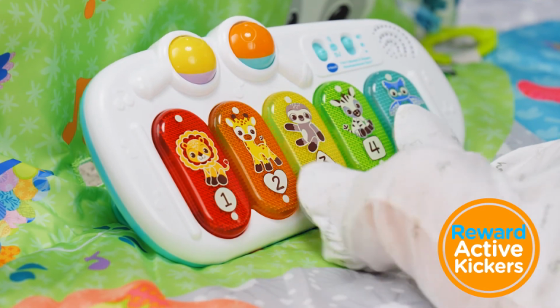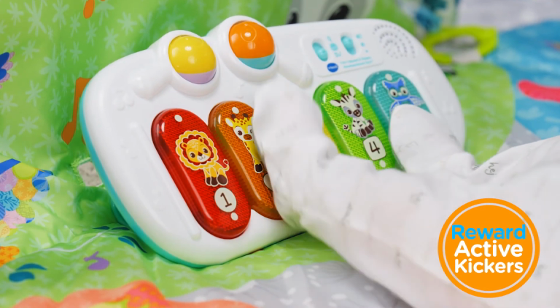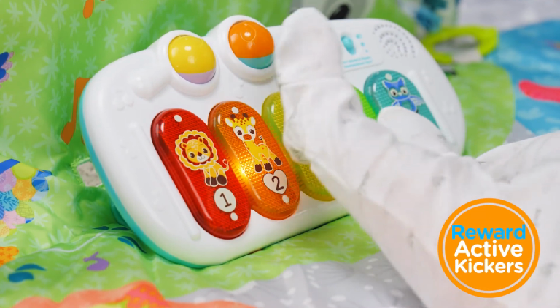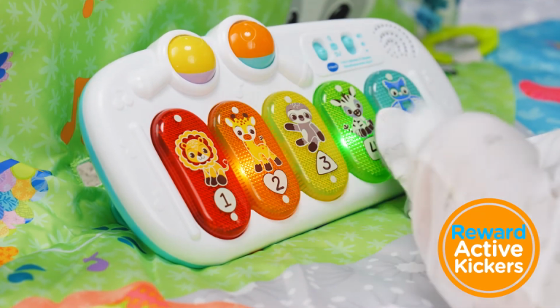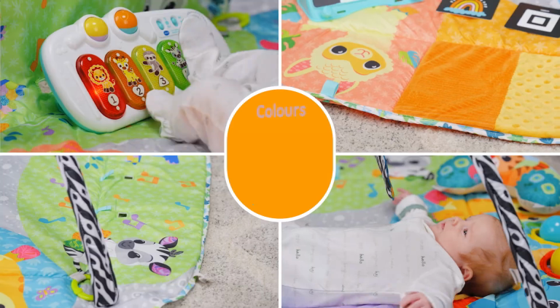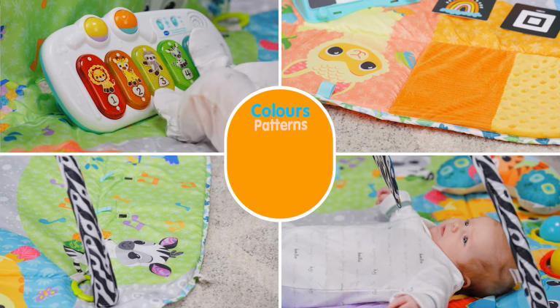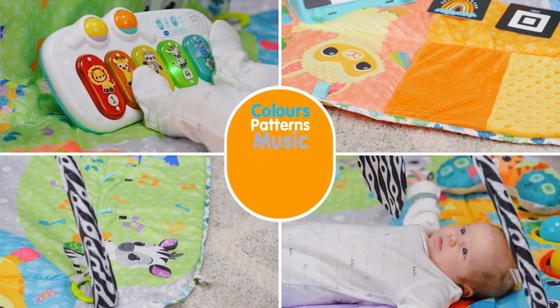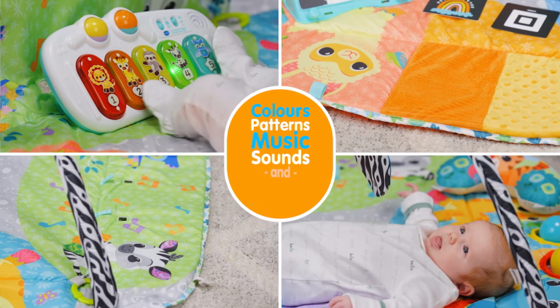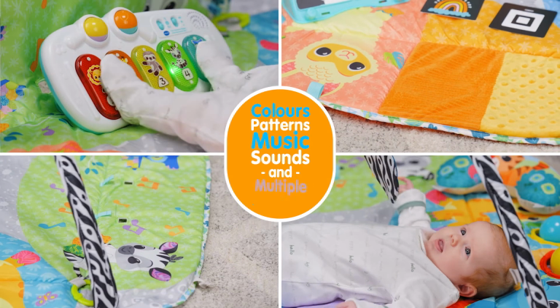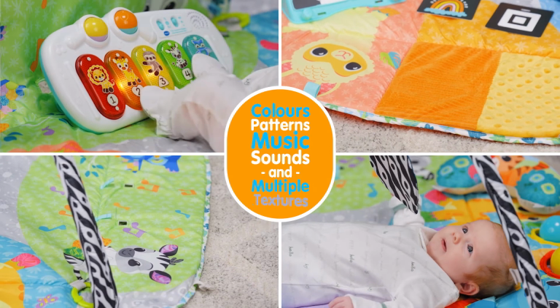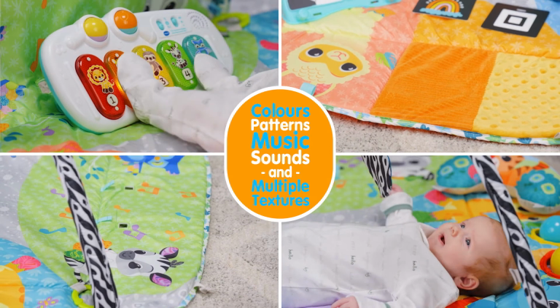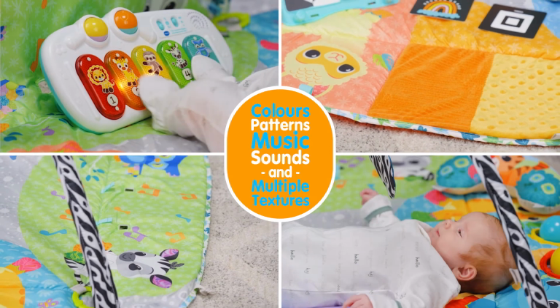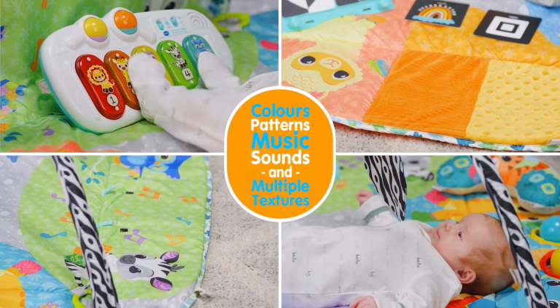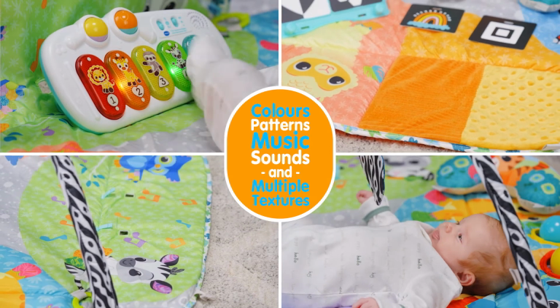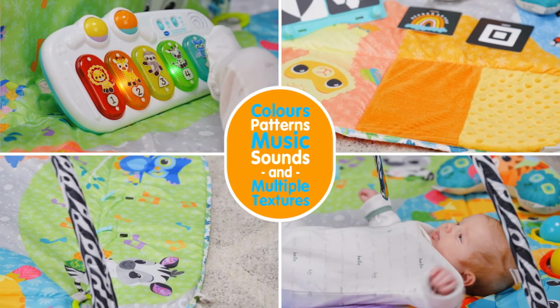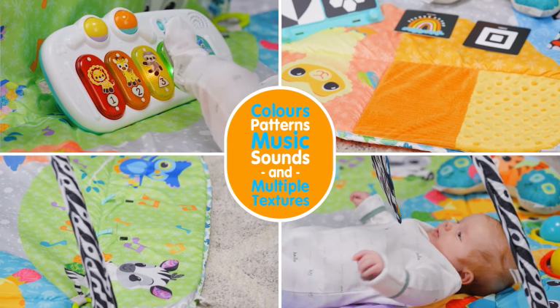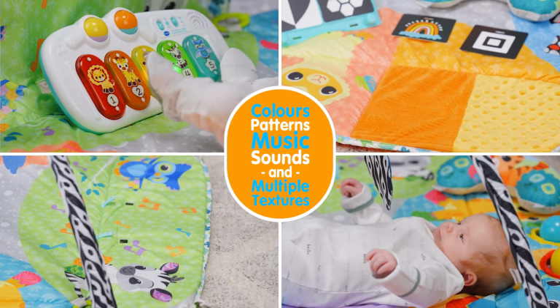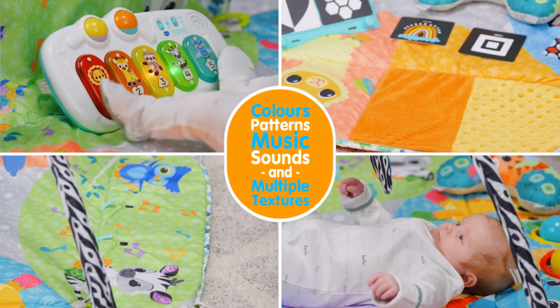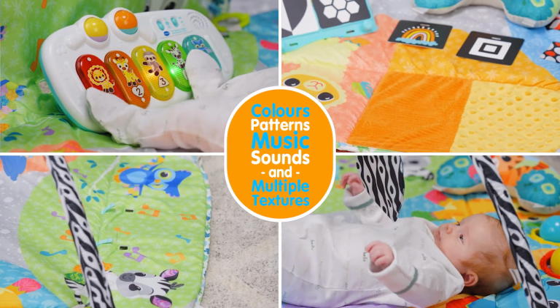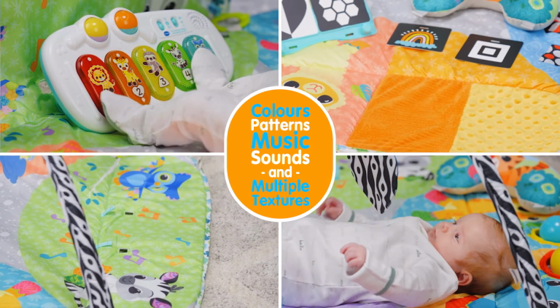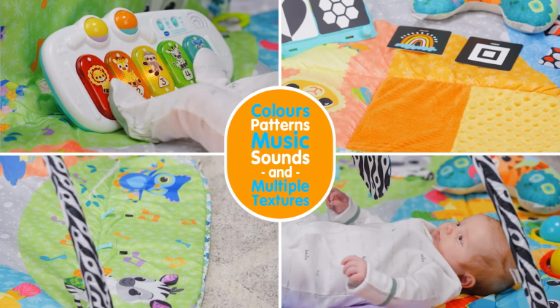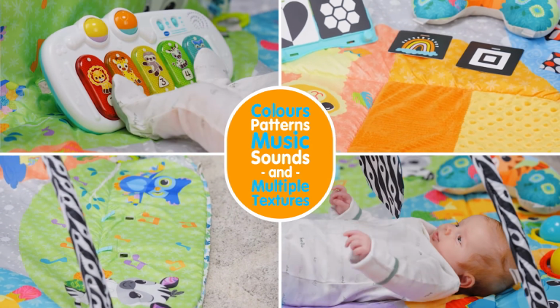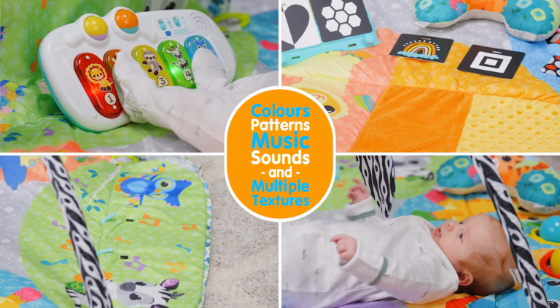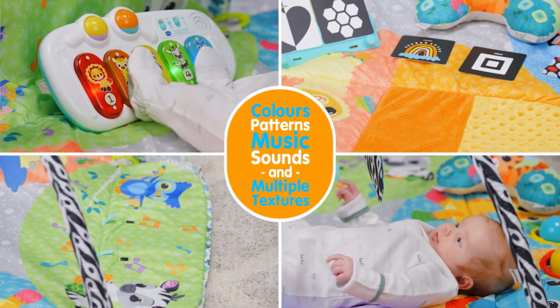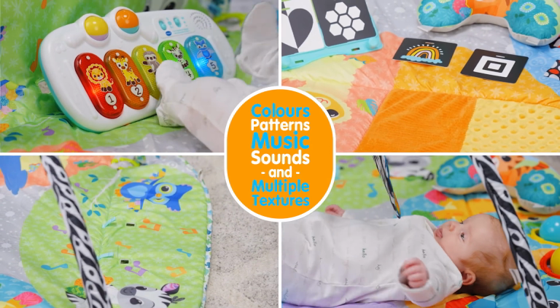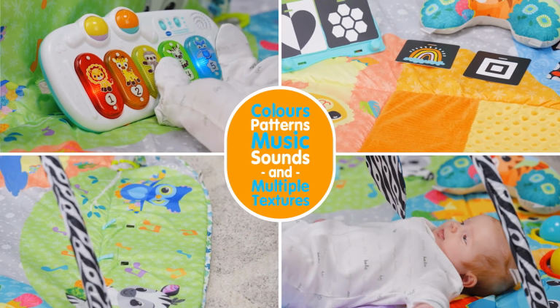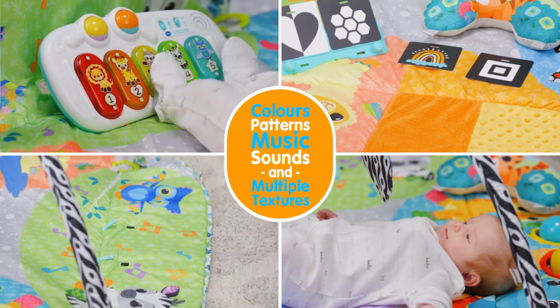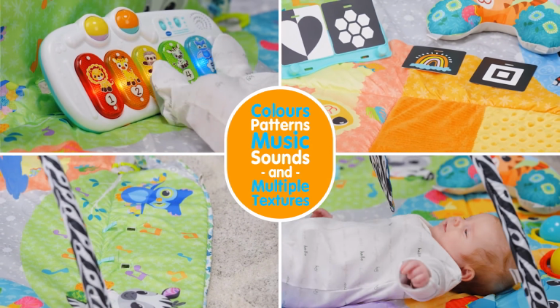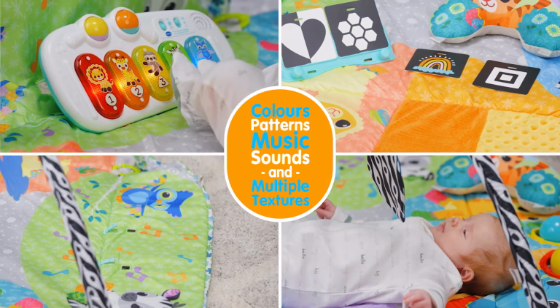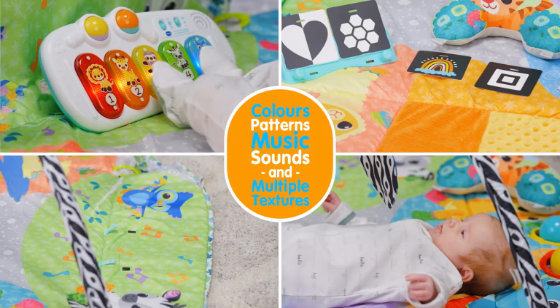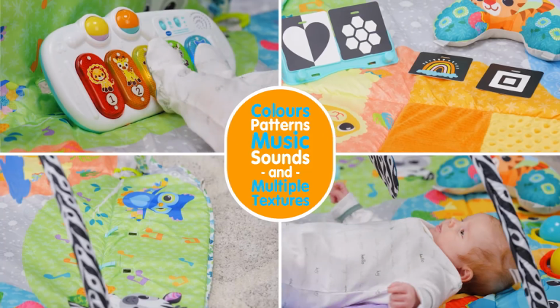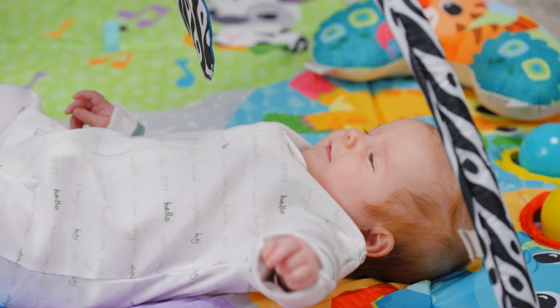Each playzone provides a feast of colours, patterns, music, sounds and multiple textures for growing babies.